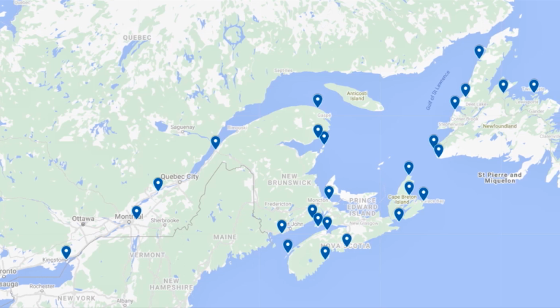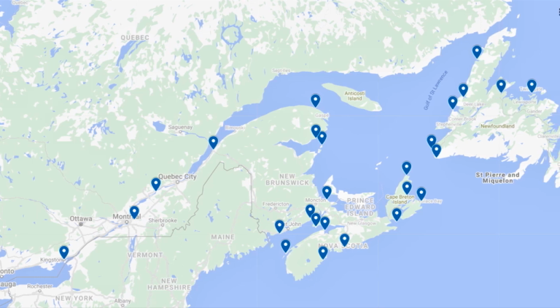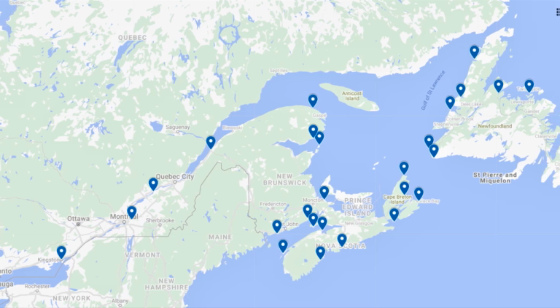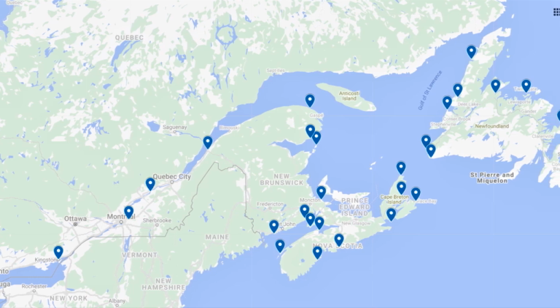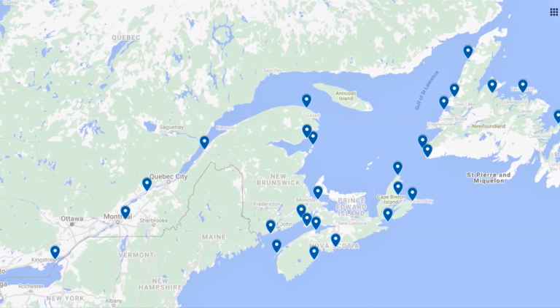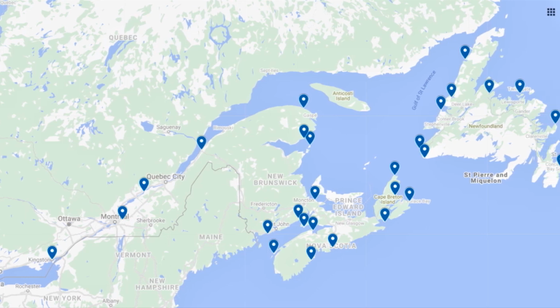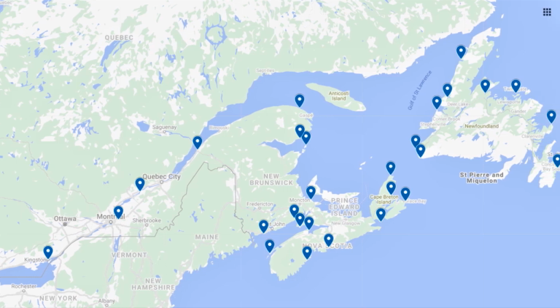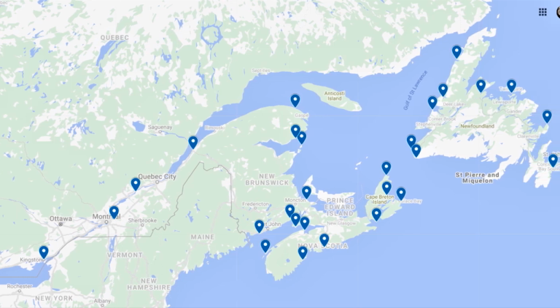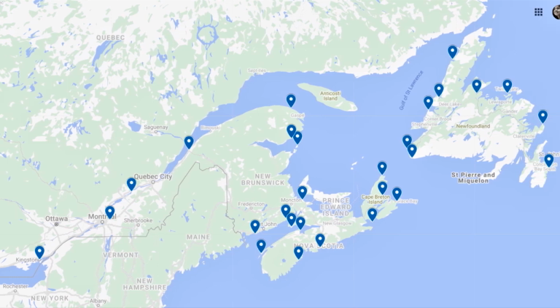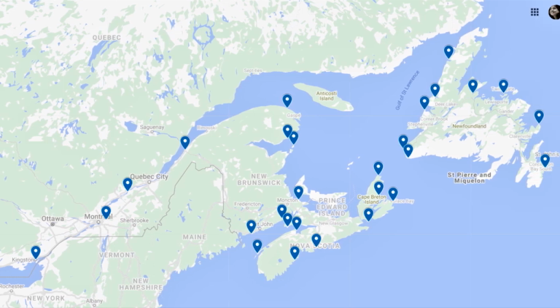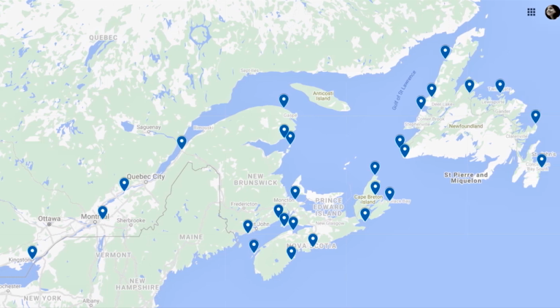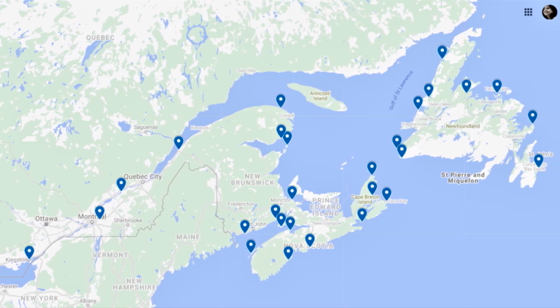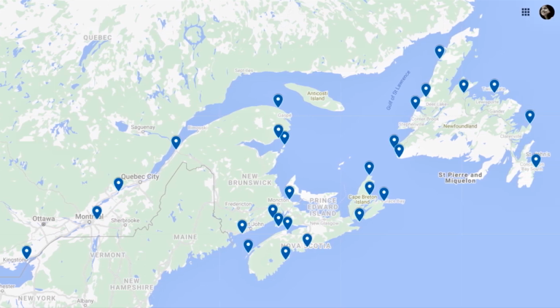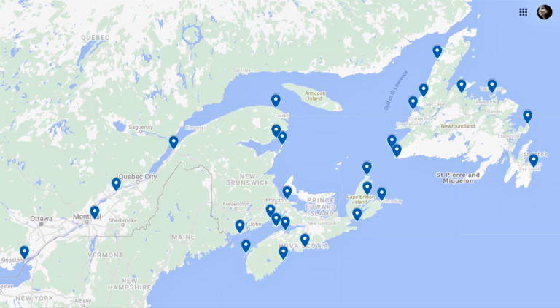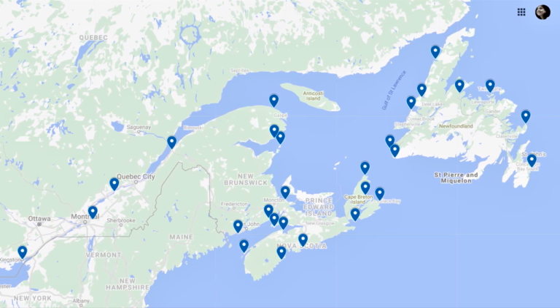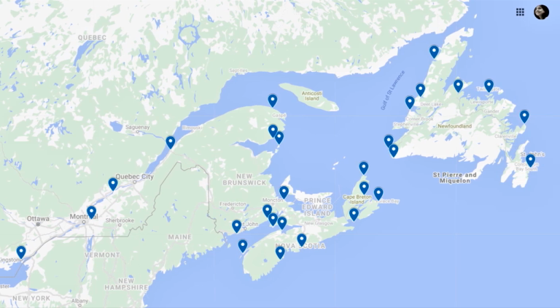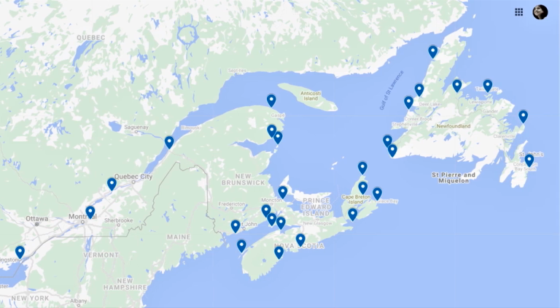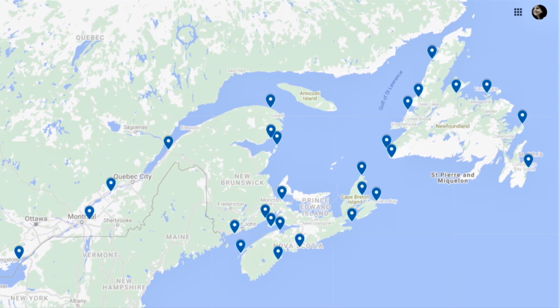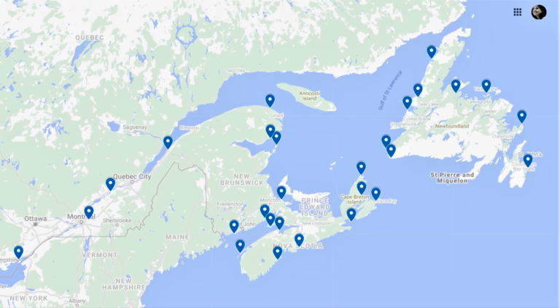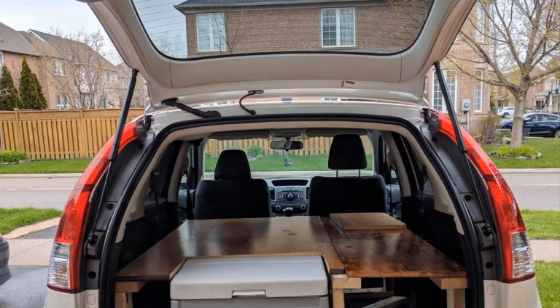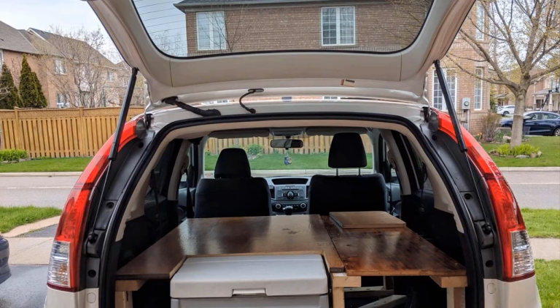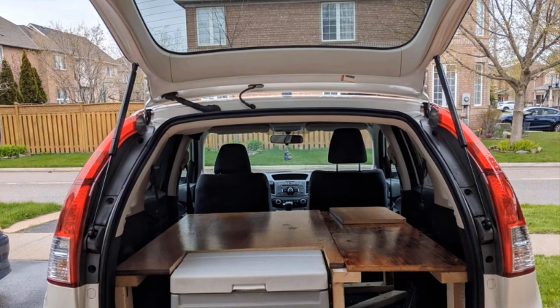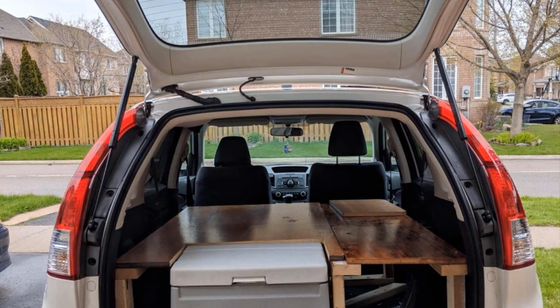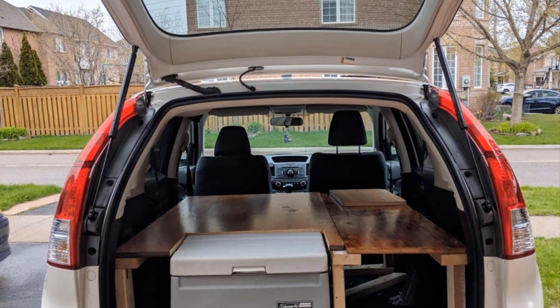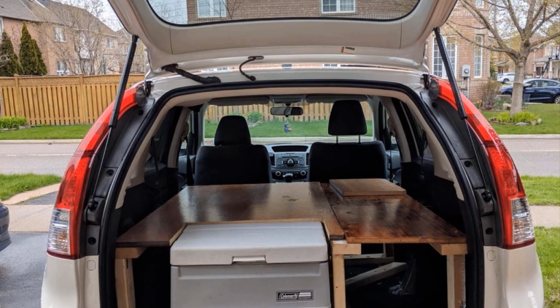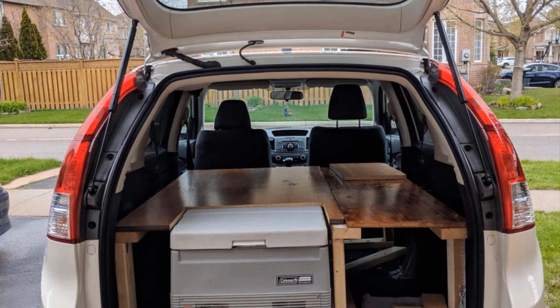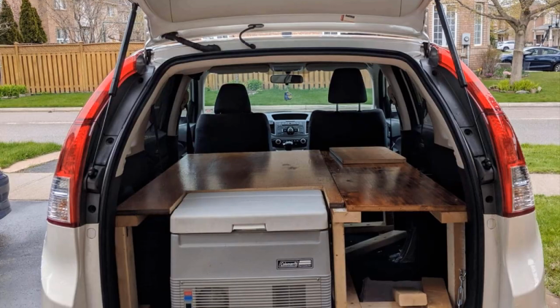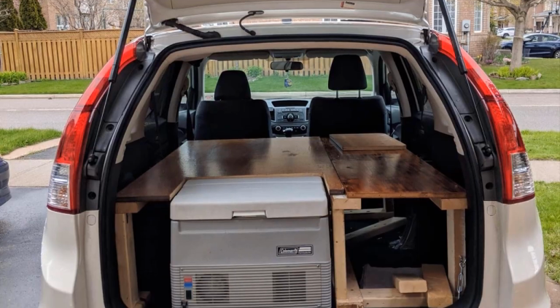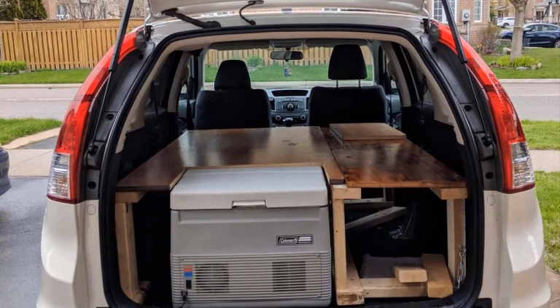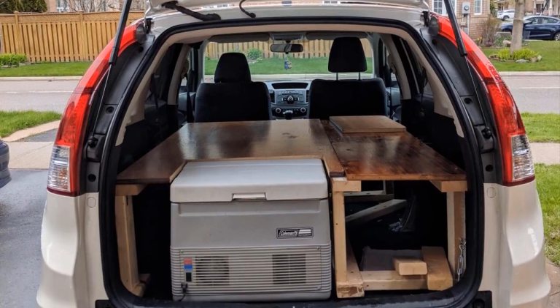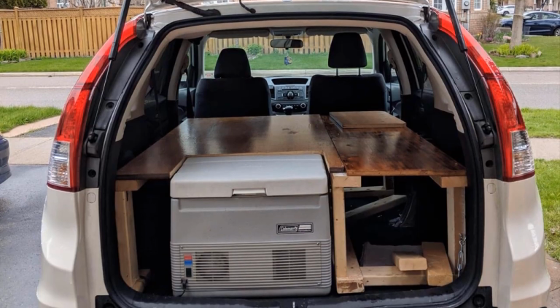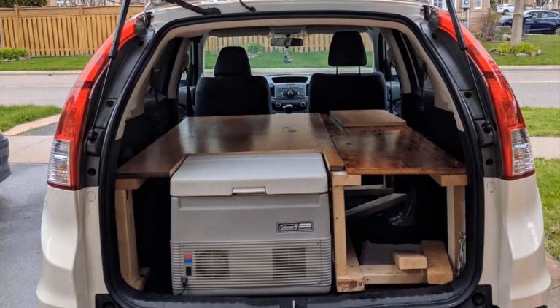This is a quick overview of all the spots we visited during the trip in our little car camper.